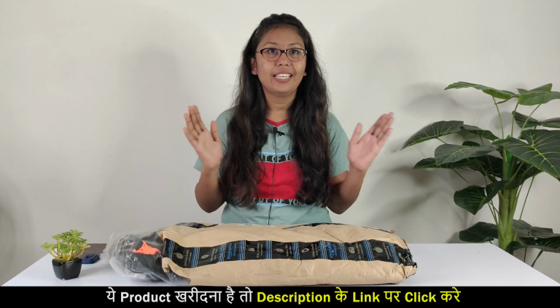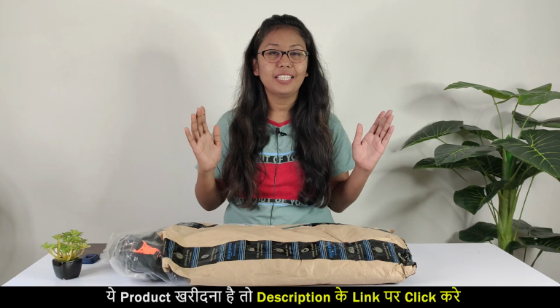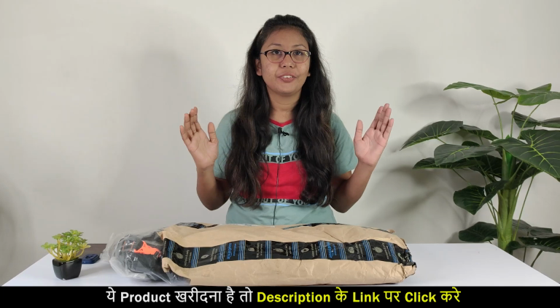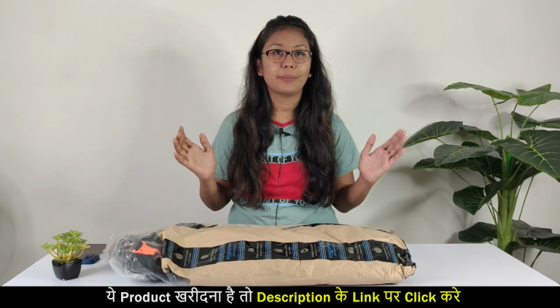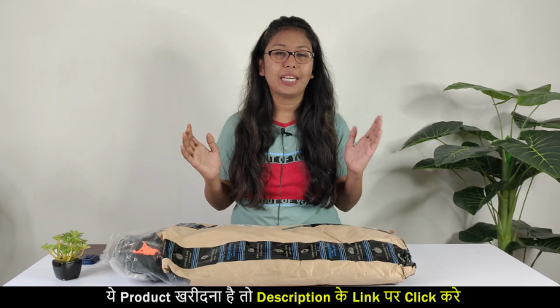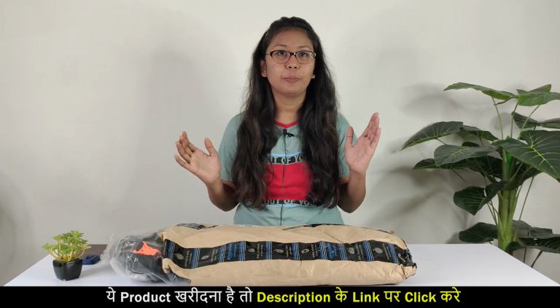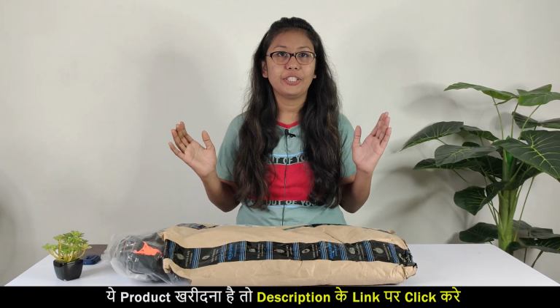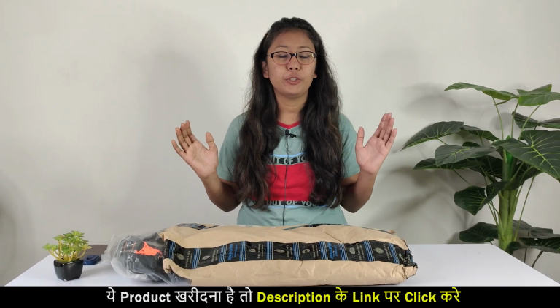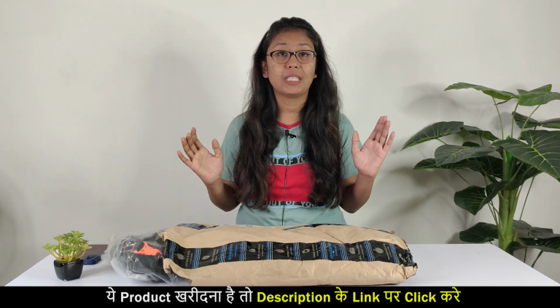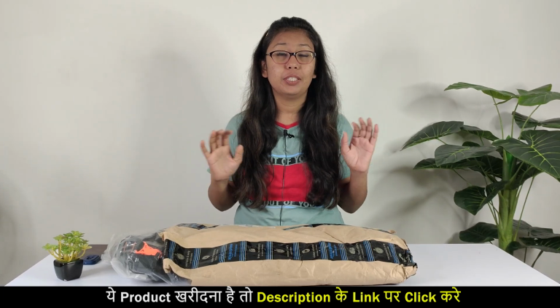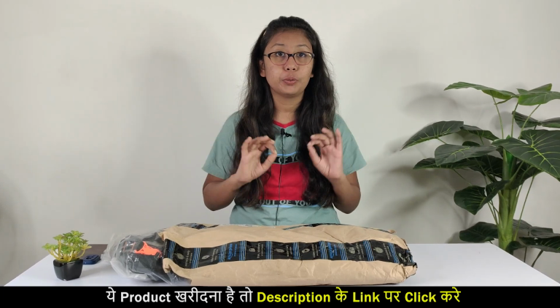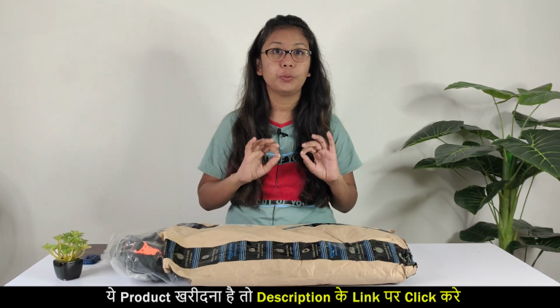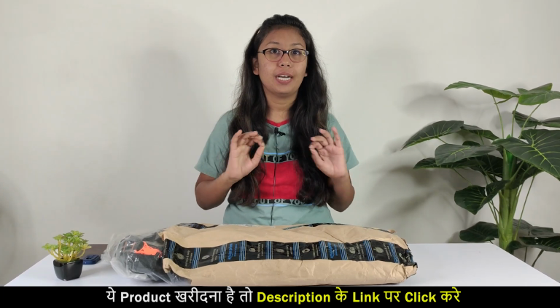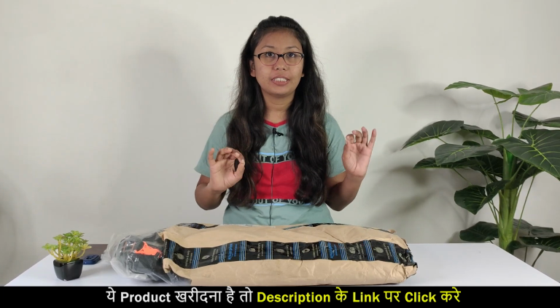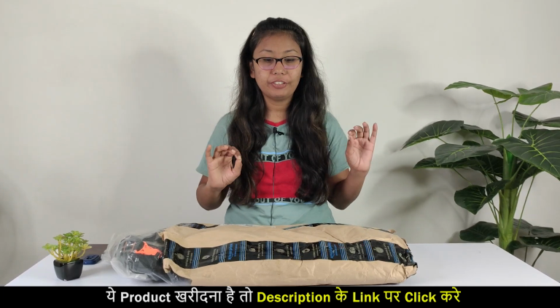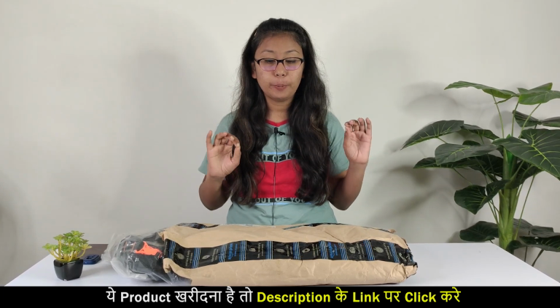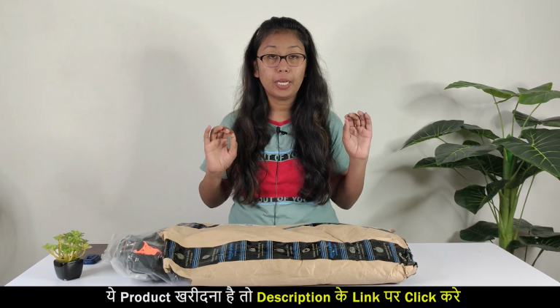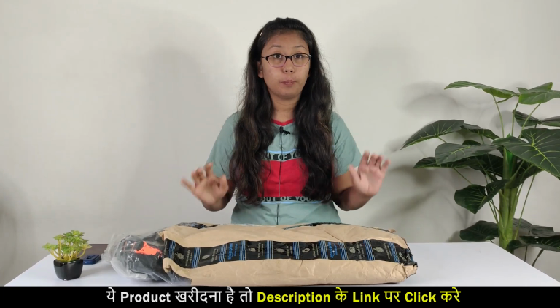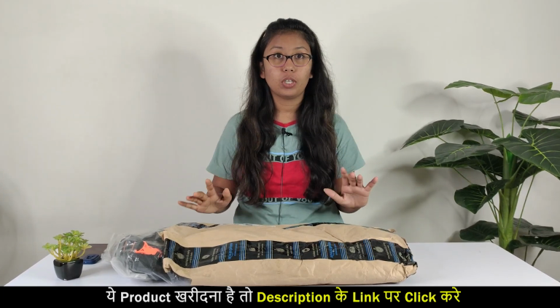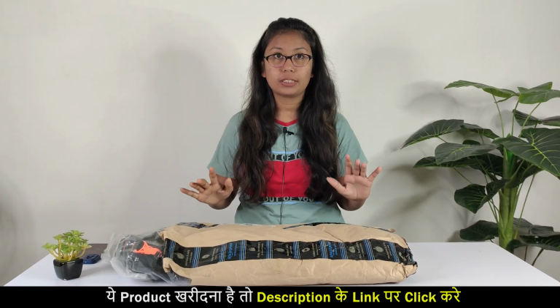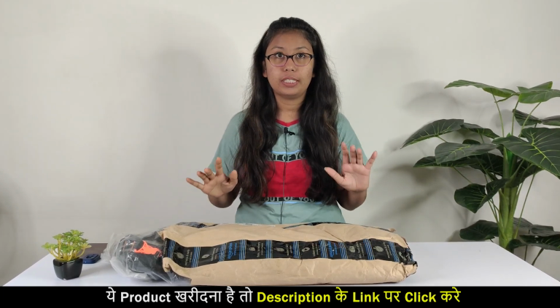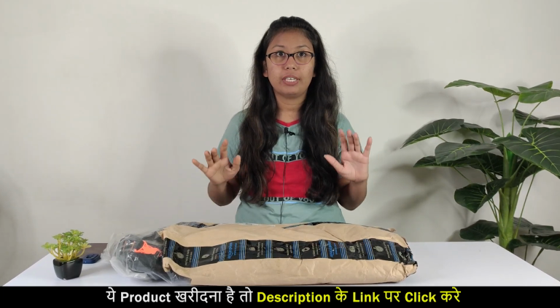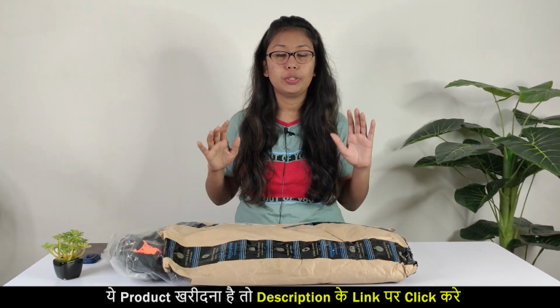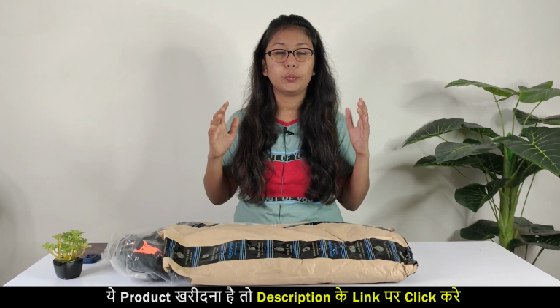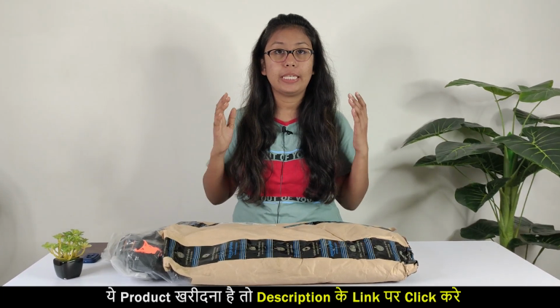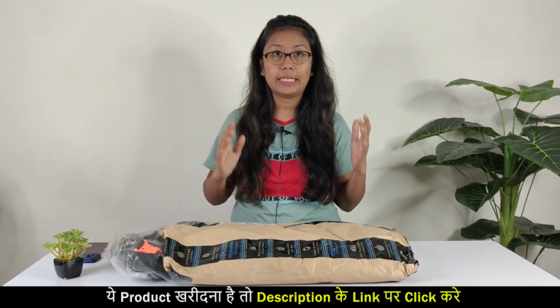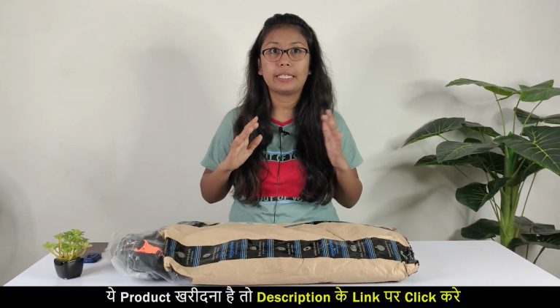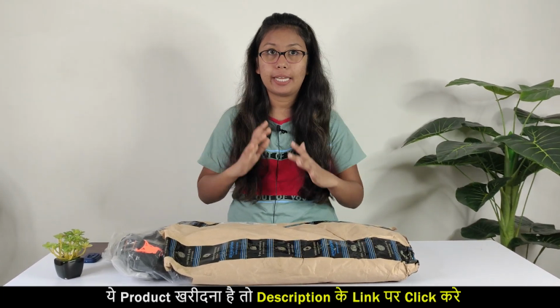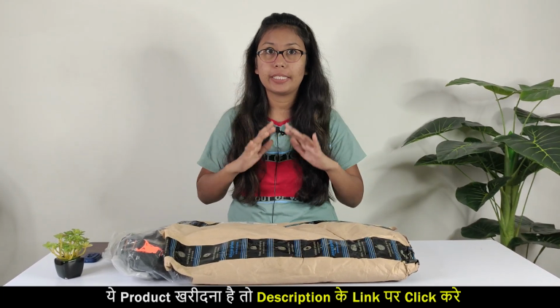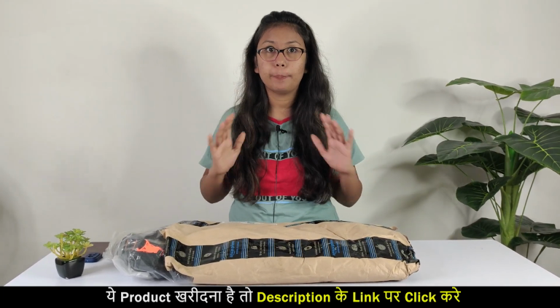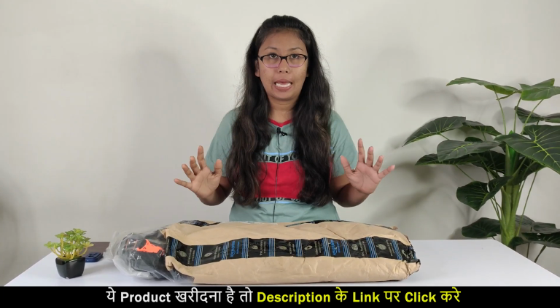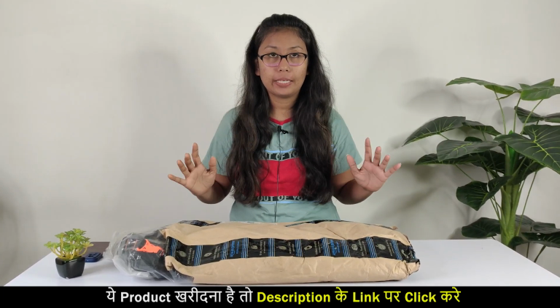Hey guys, welcome back to my YouTube channel. Friends, in today's video, I am going to unbox a Tracking Bag.